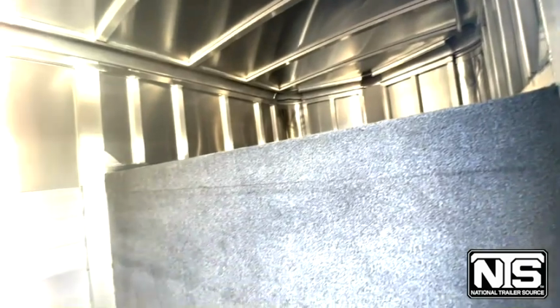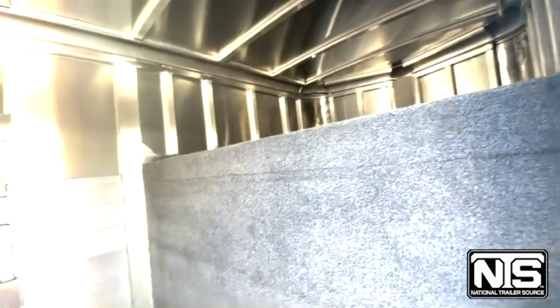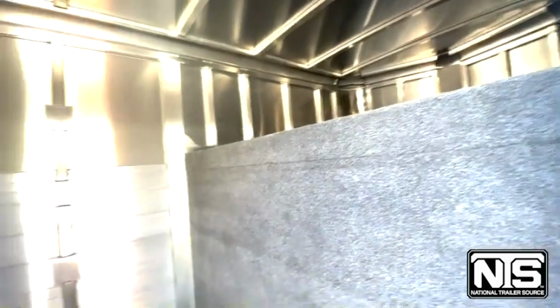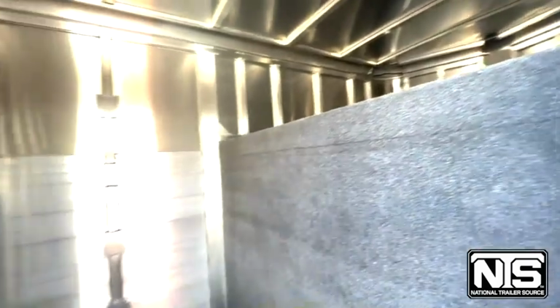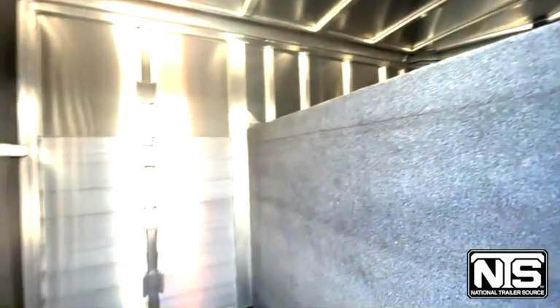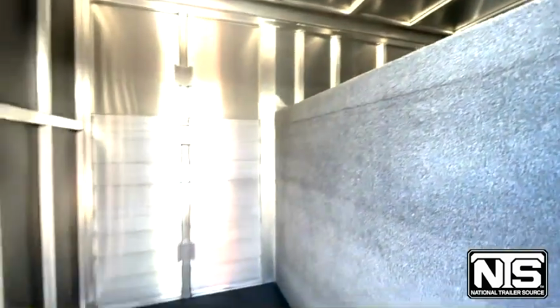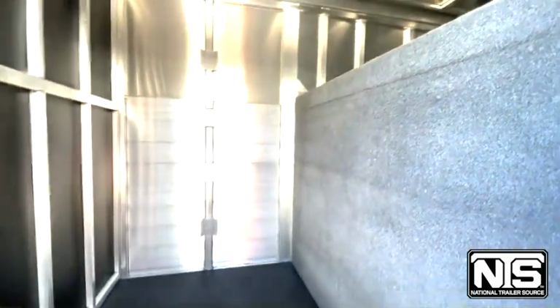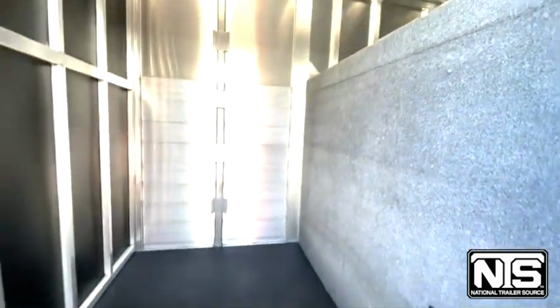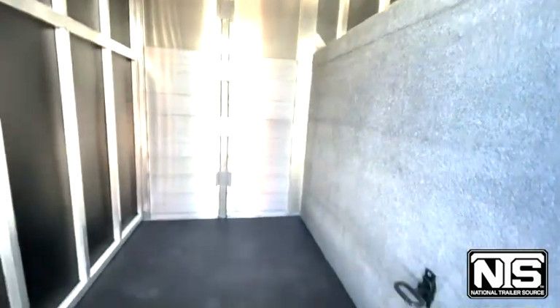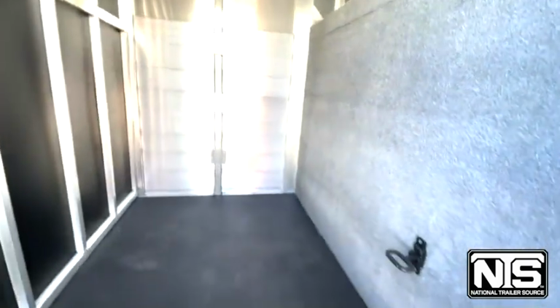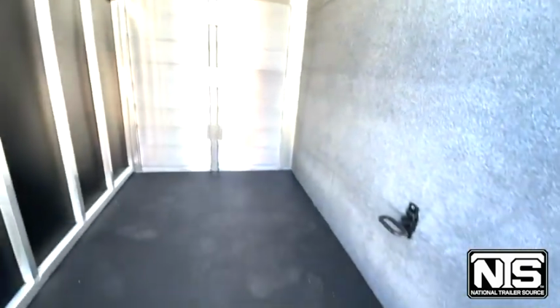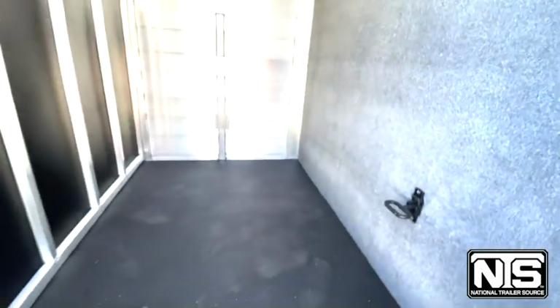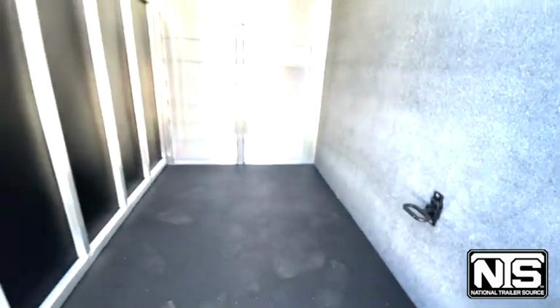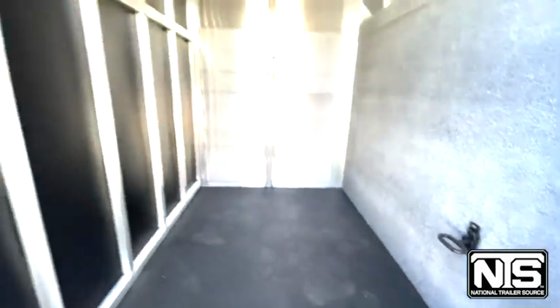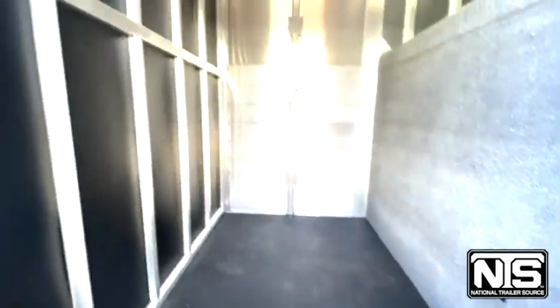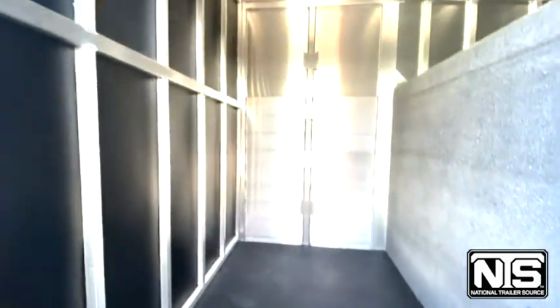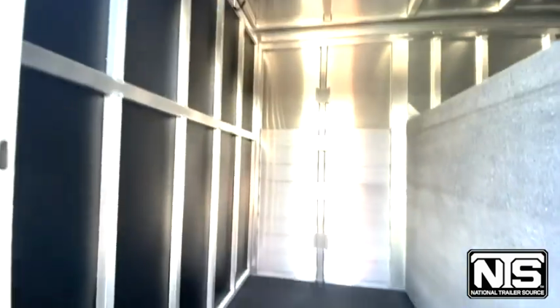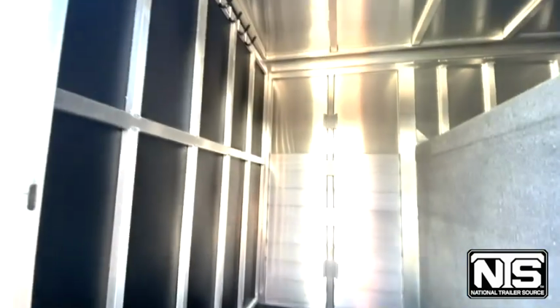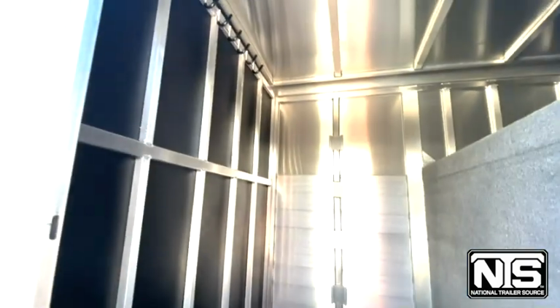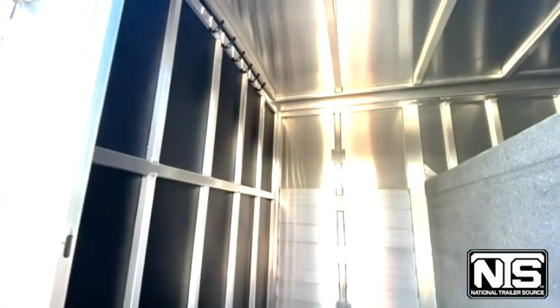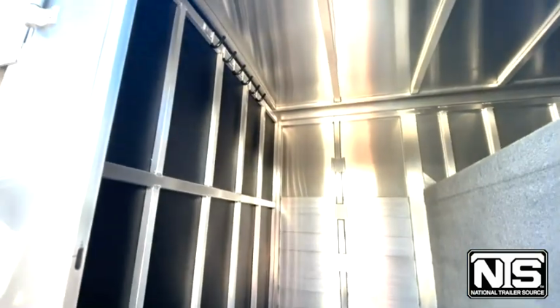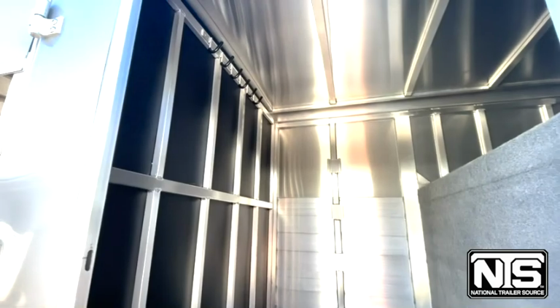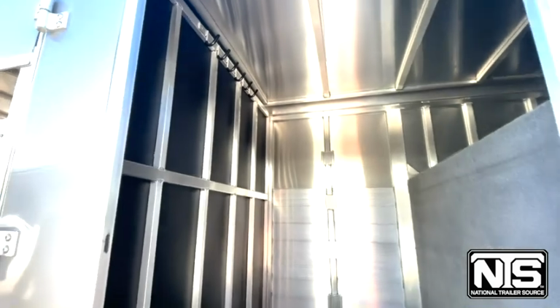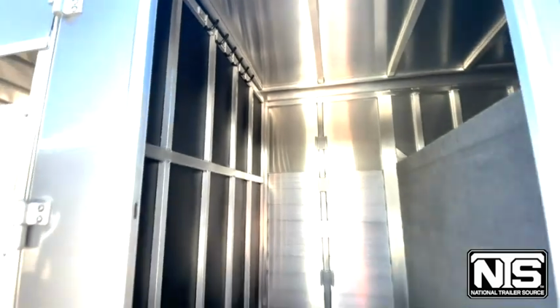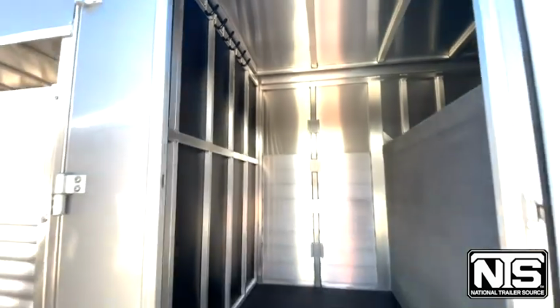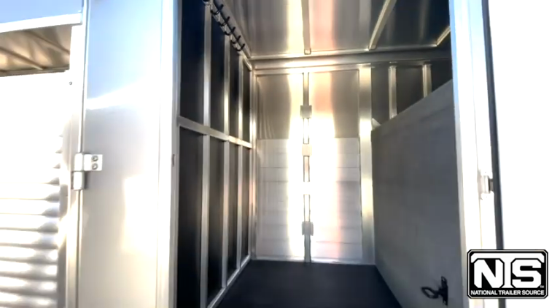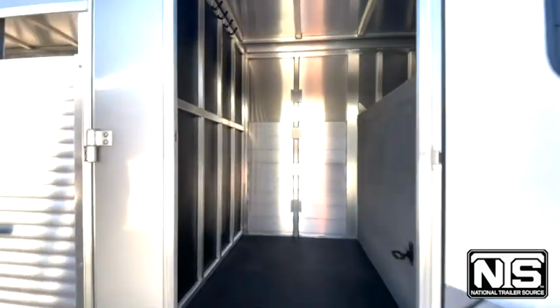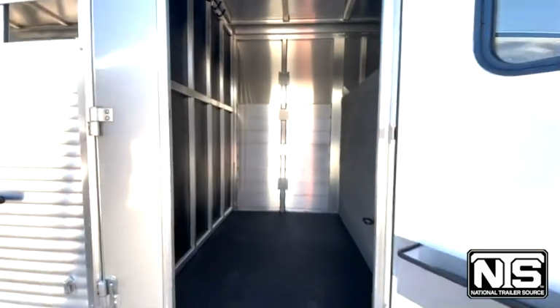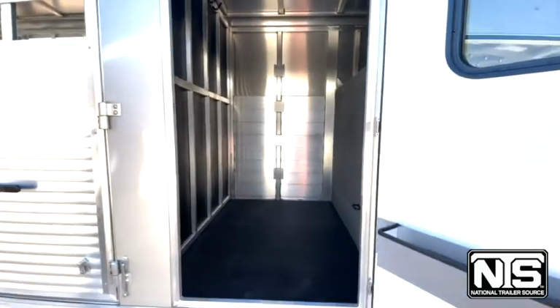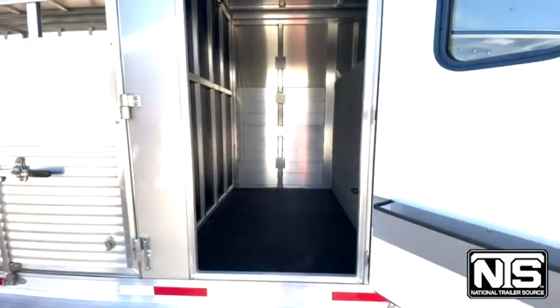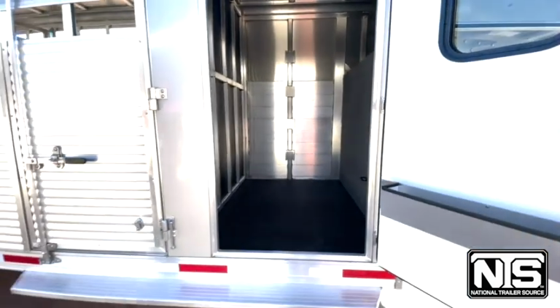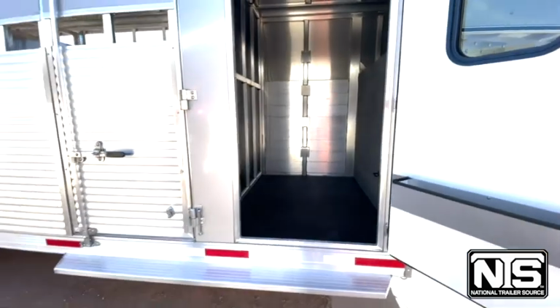It's a nice trailer to have to go to a rodeo or a horse show on the weekend, or to haul livestock around.